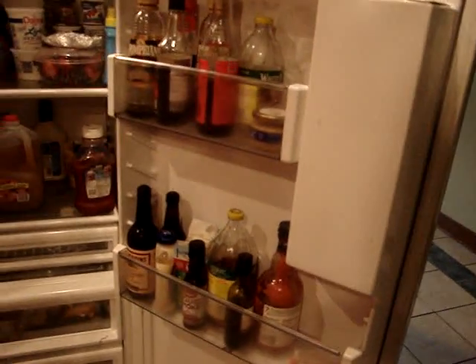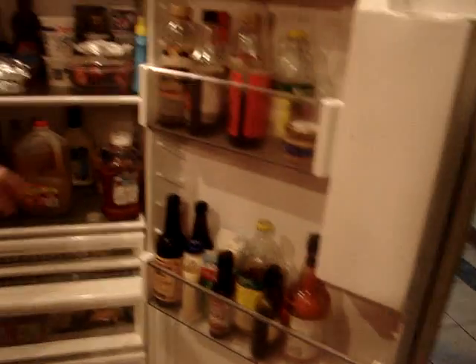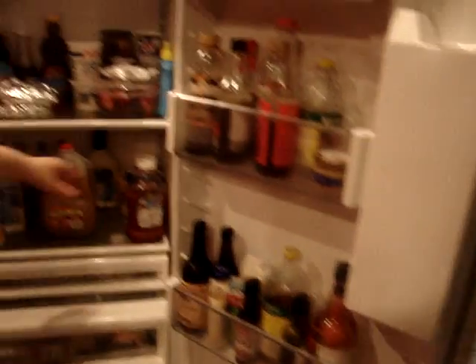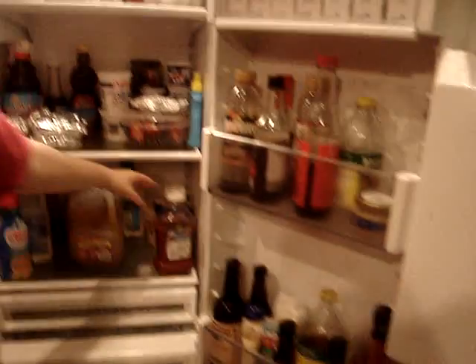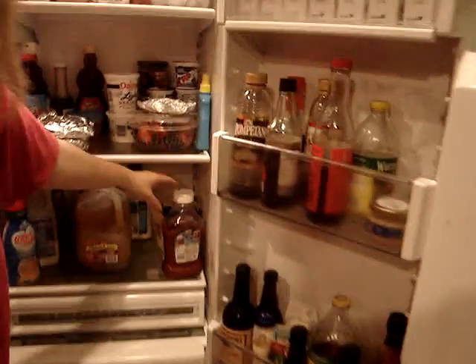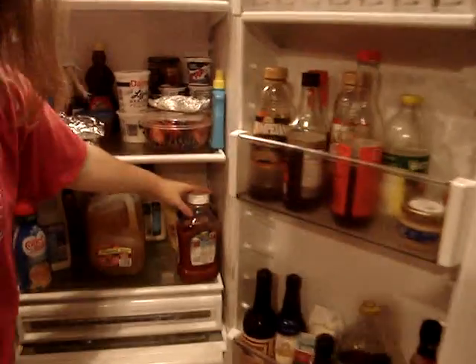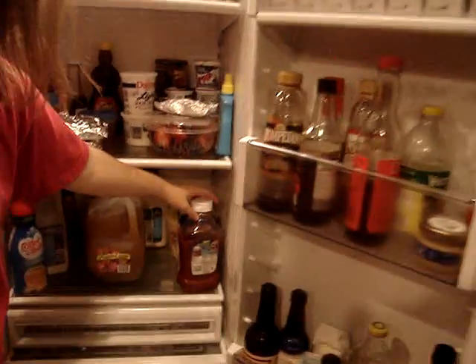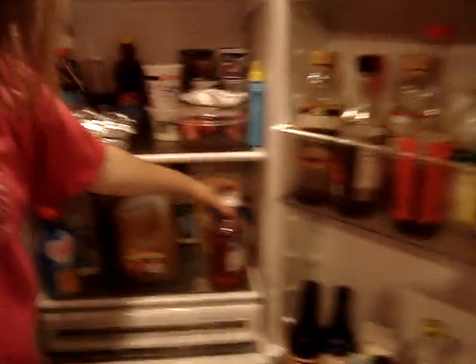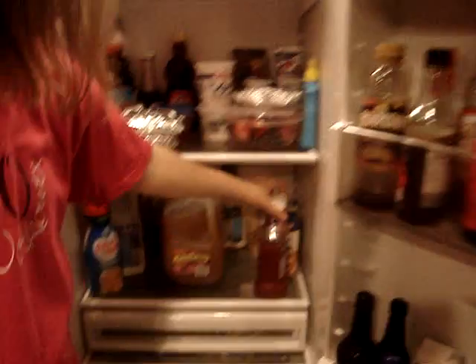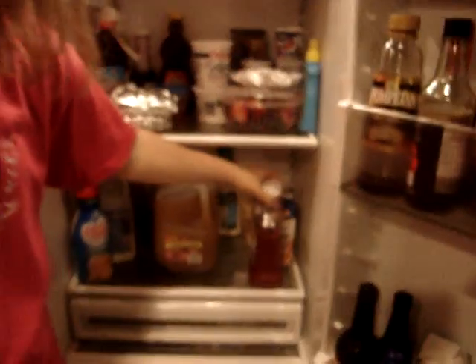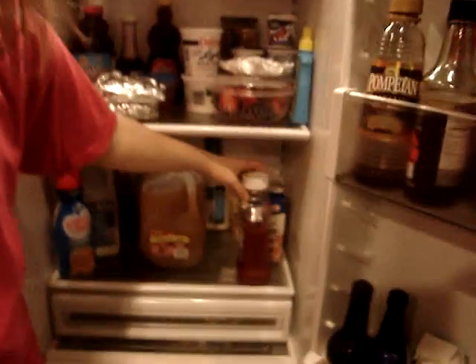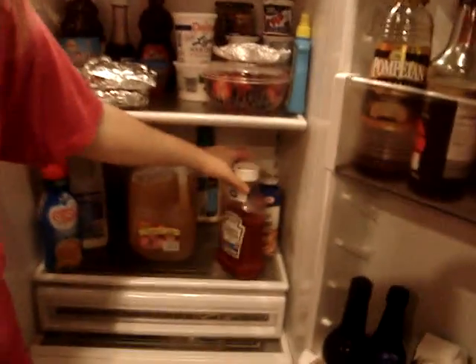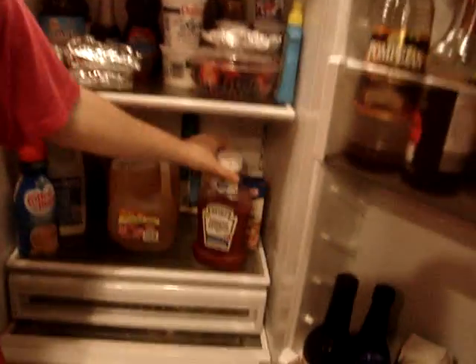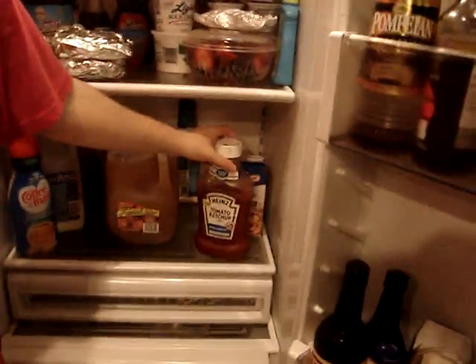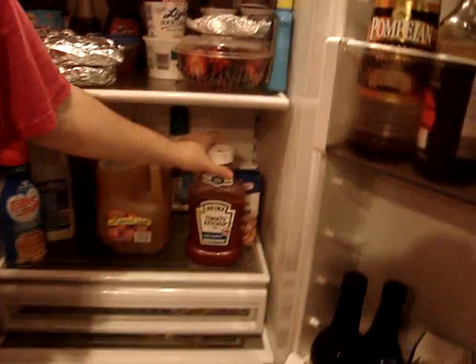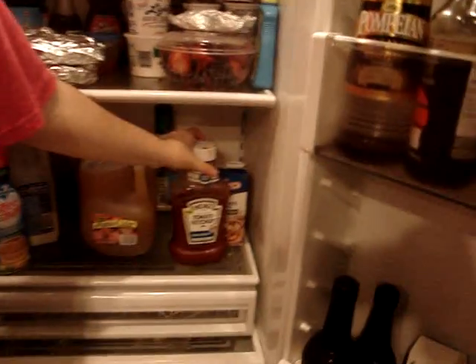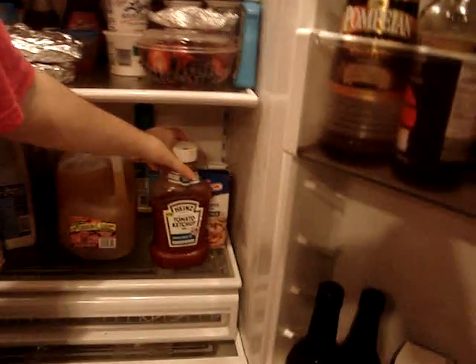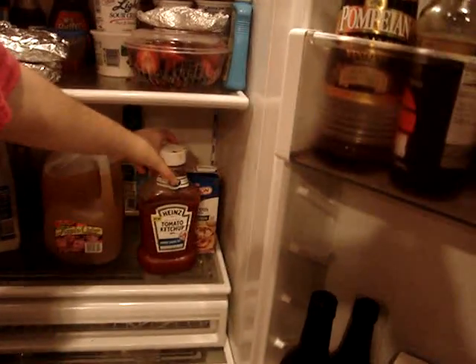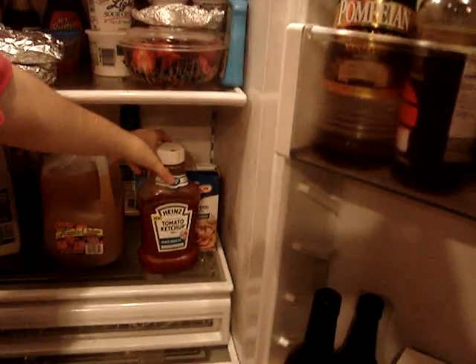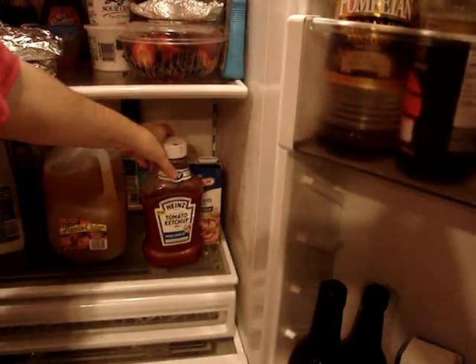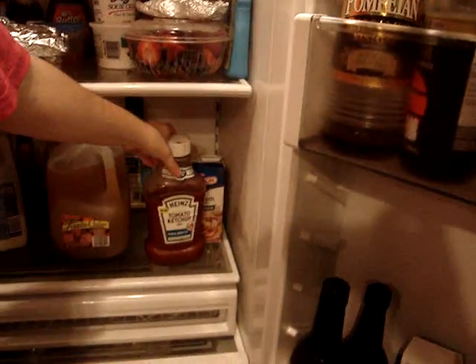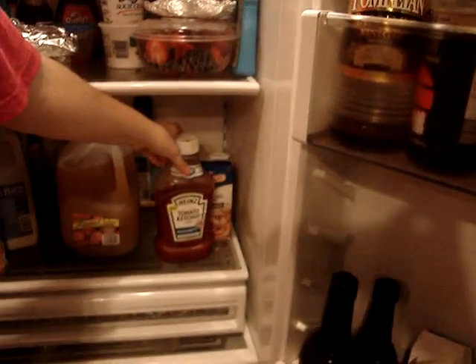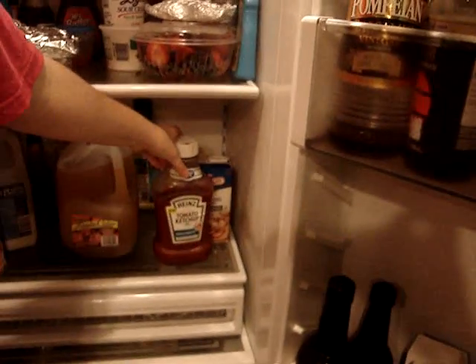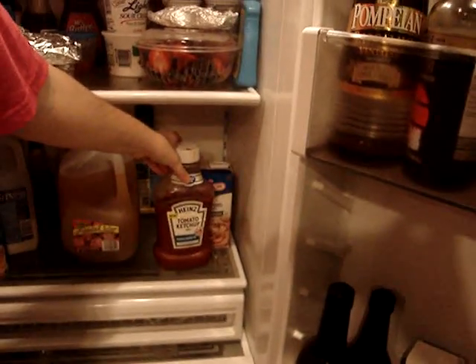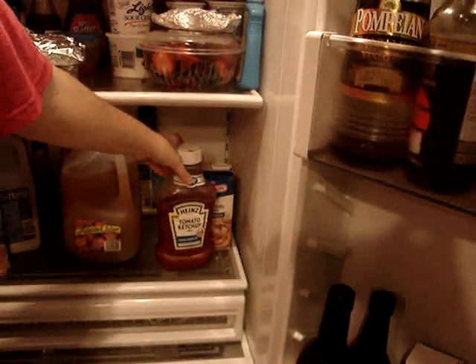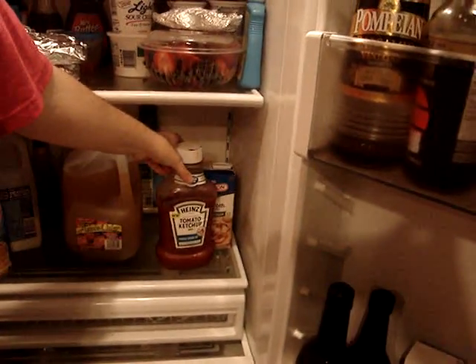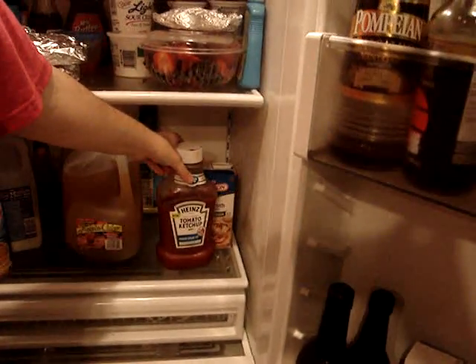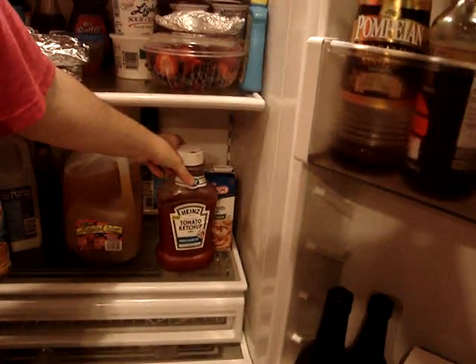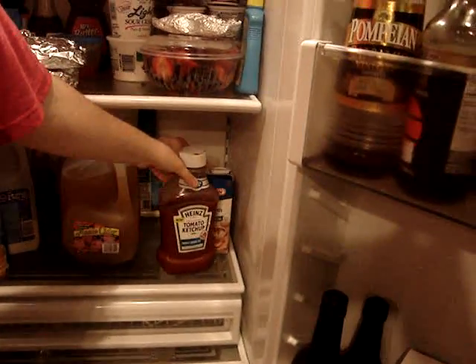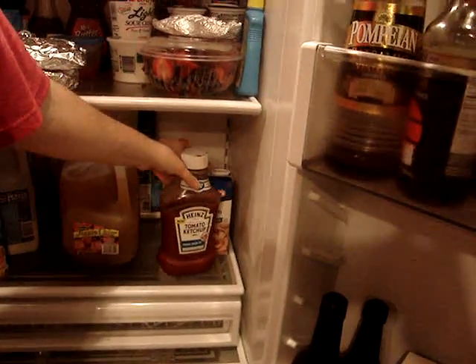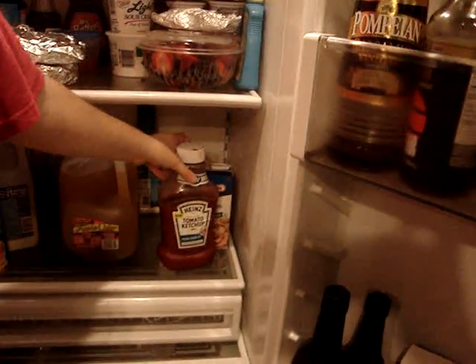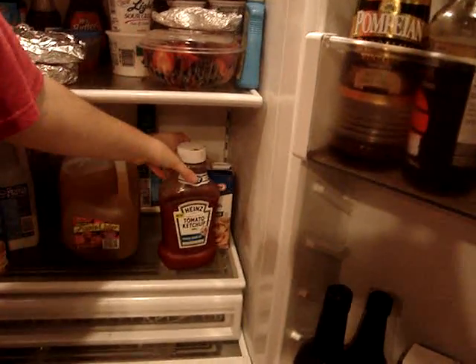Where's the ketchup? Alright, there you go. And that would be my lovely girlfriend, talking about her ketchup.